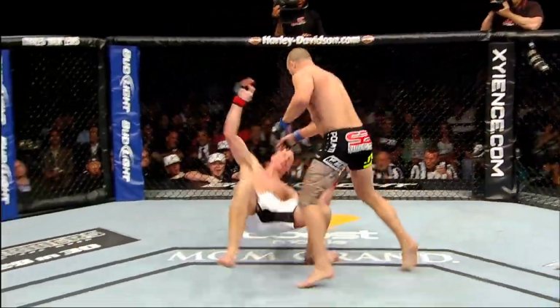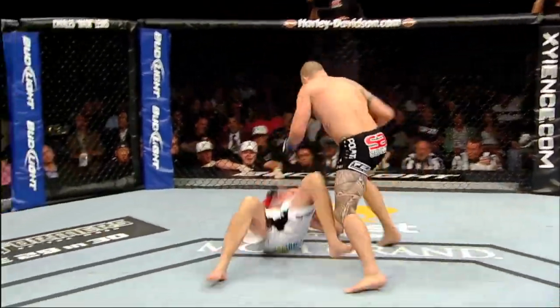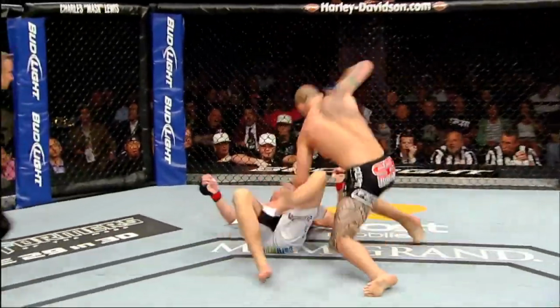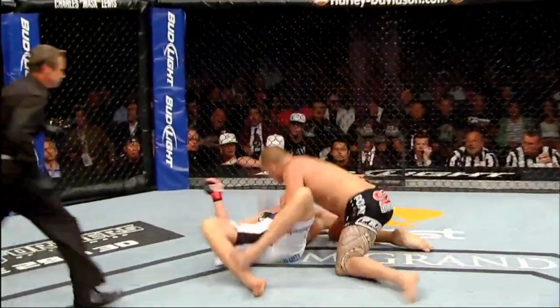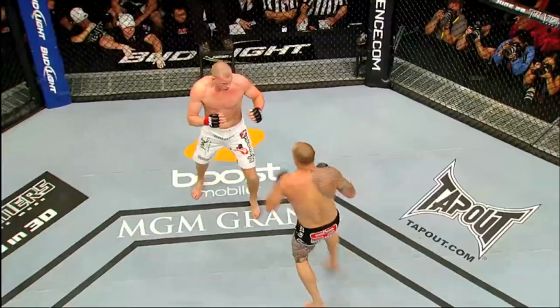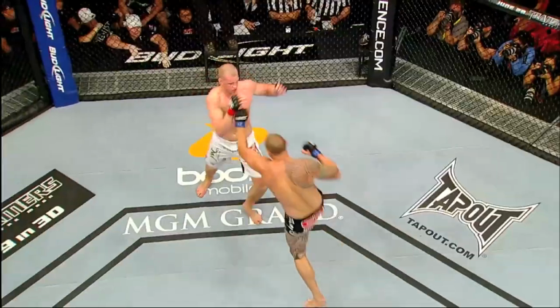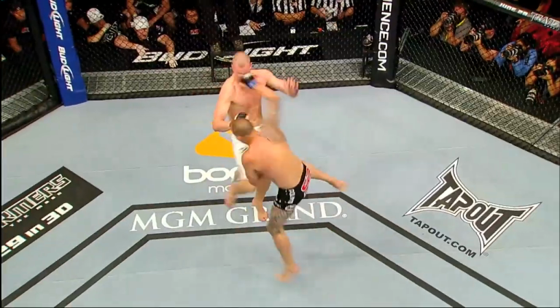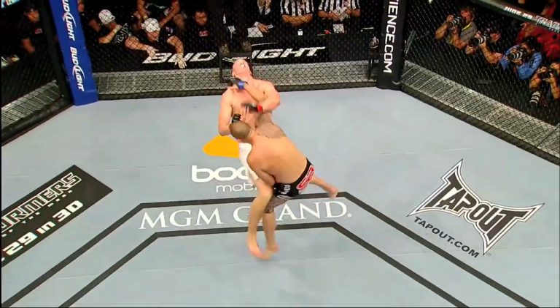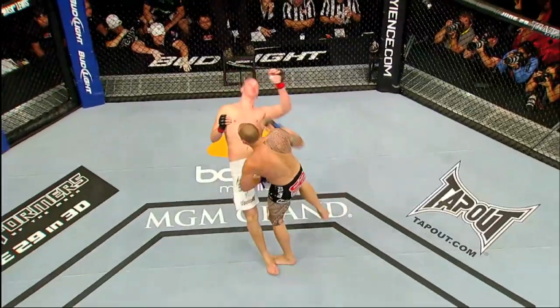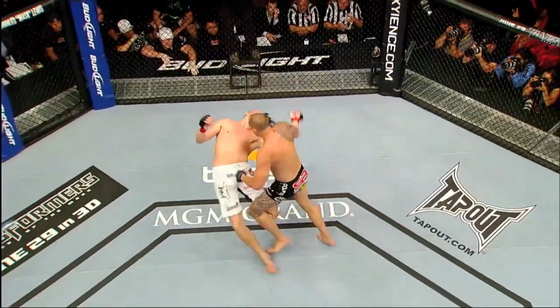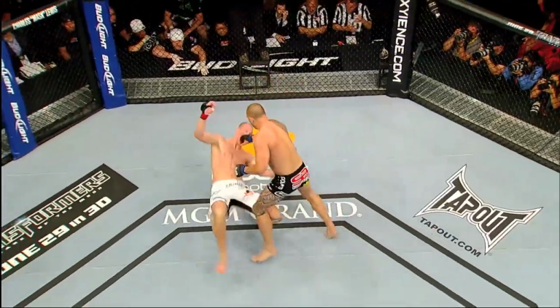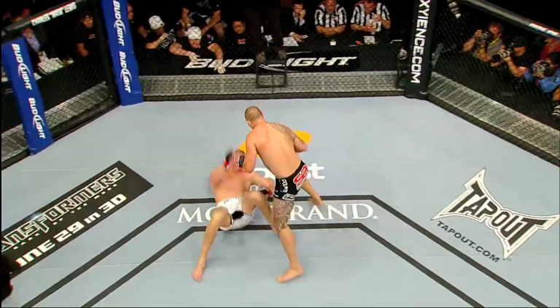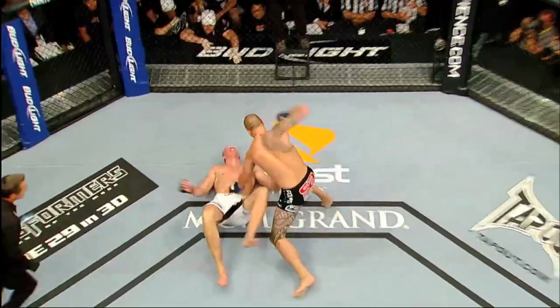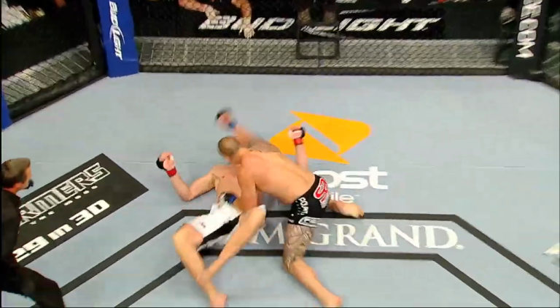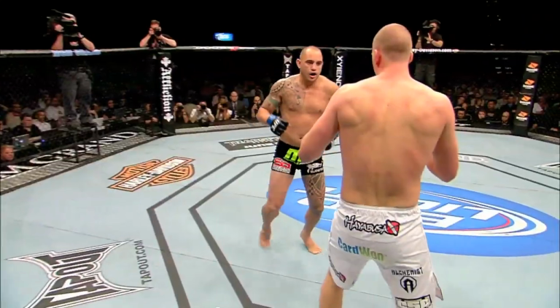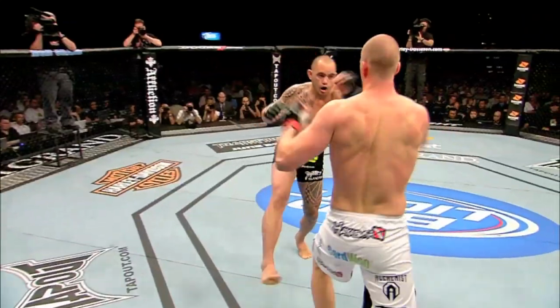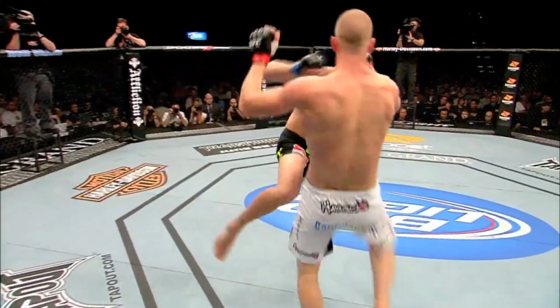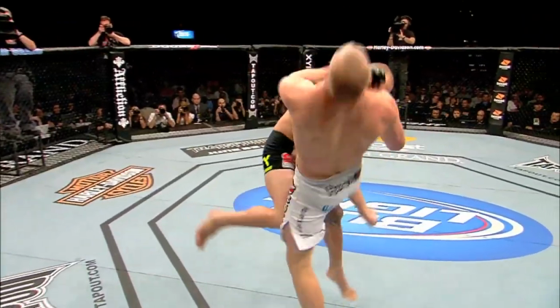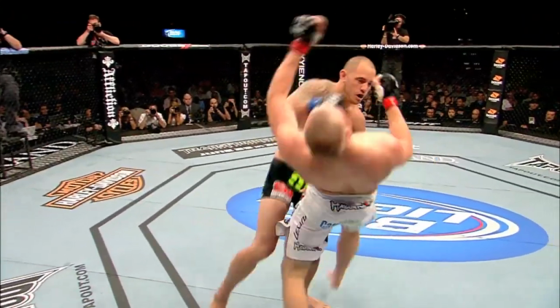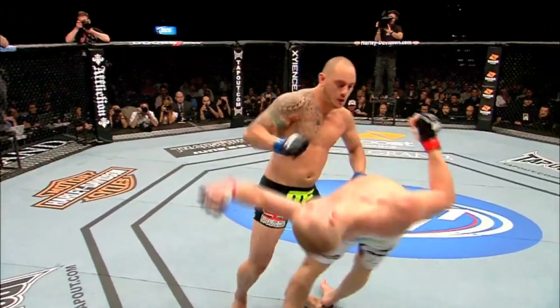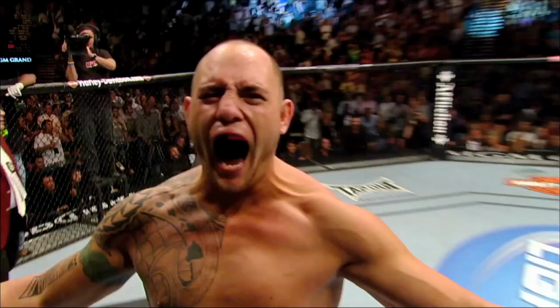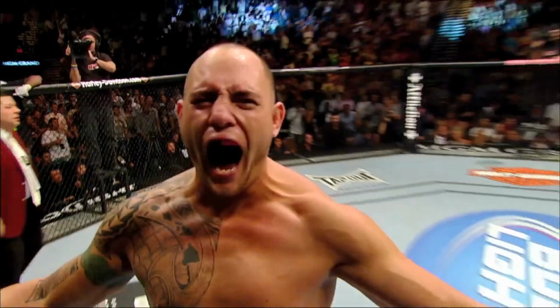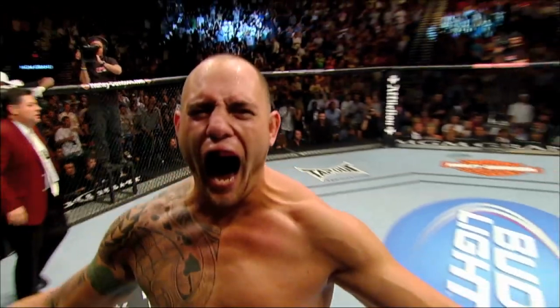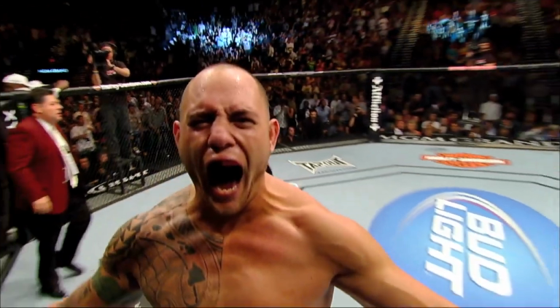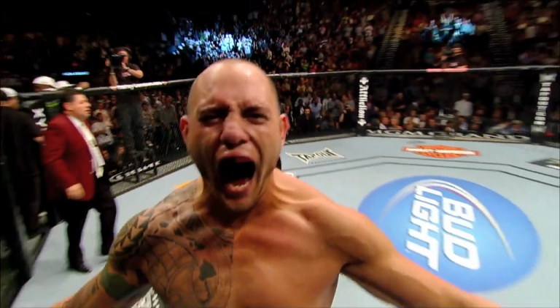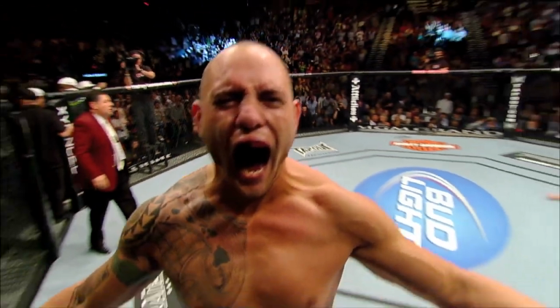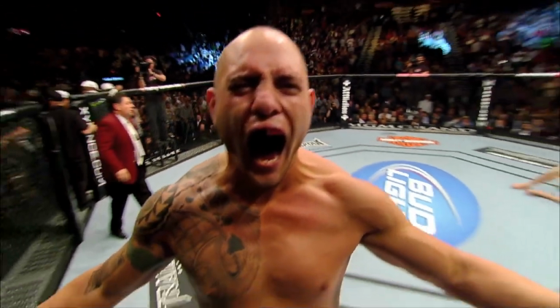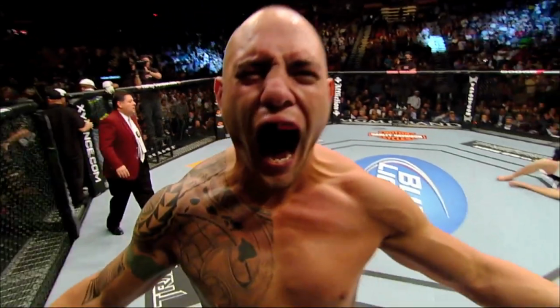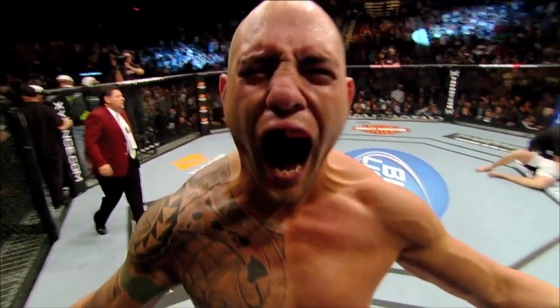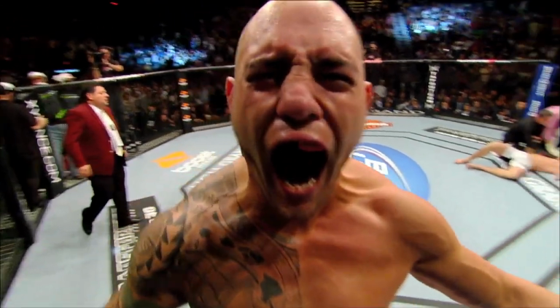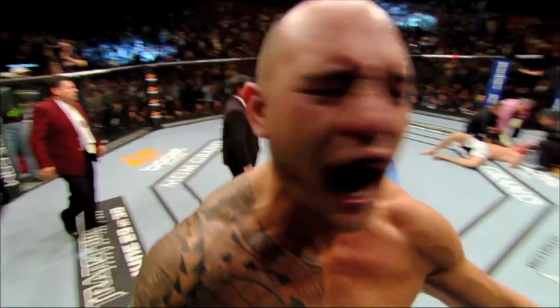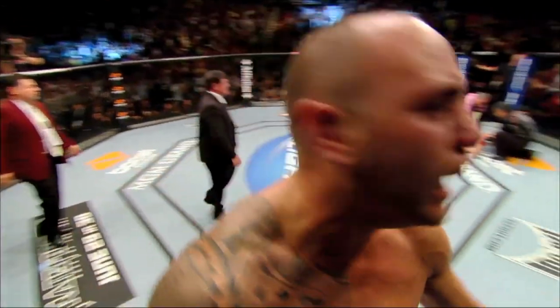And it's all over! Travis Brown with the Superman Punch!